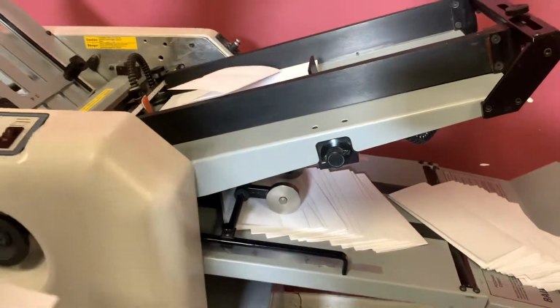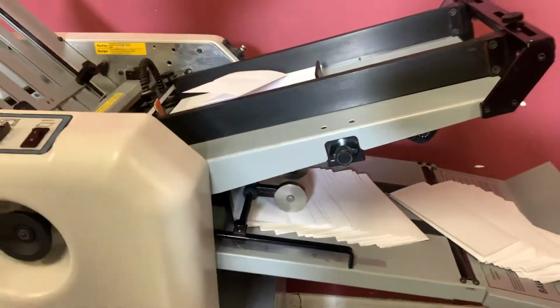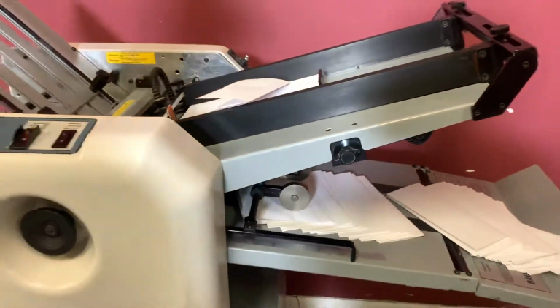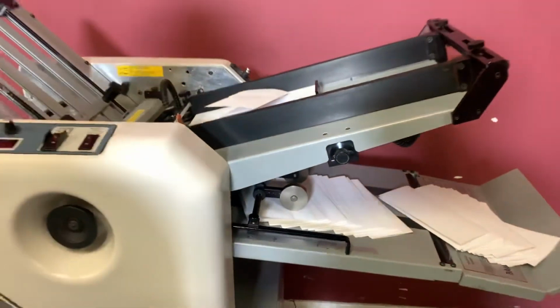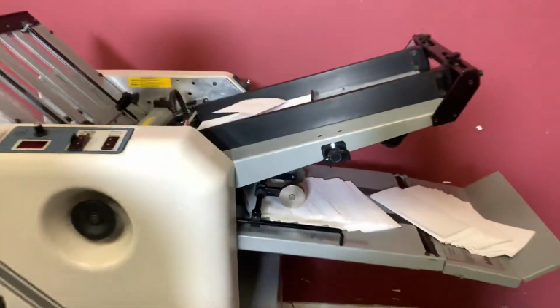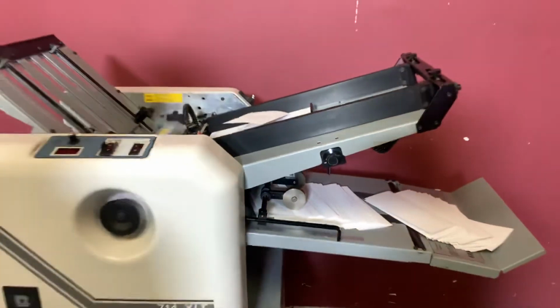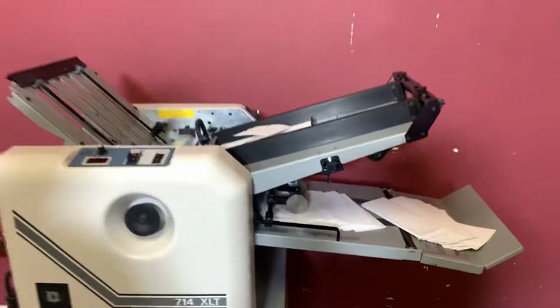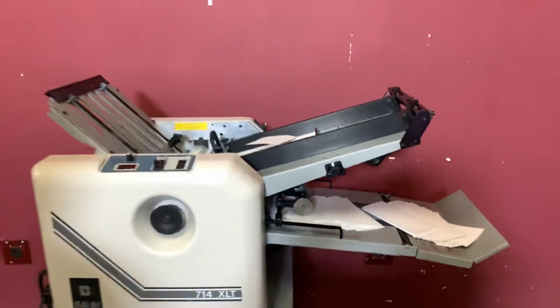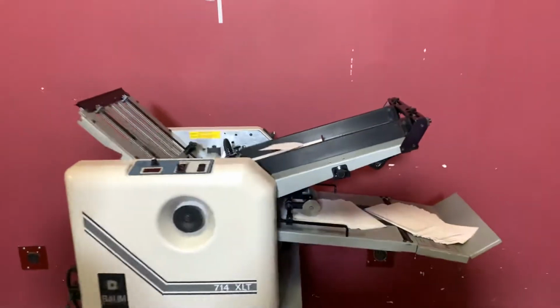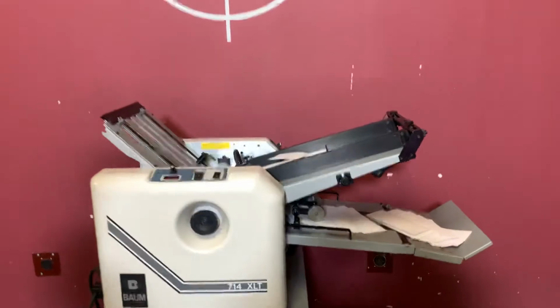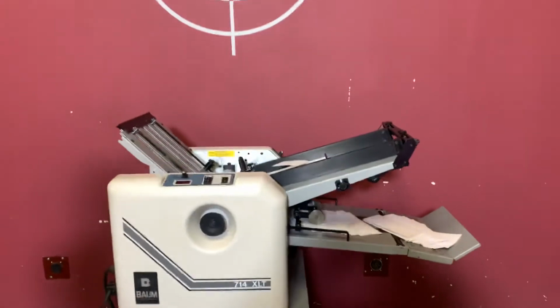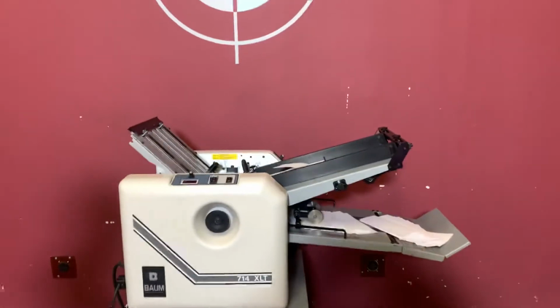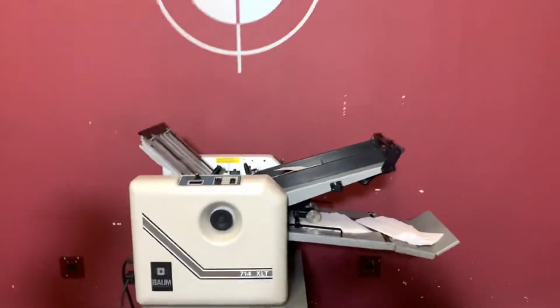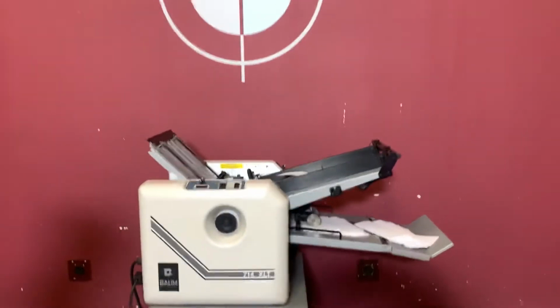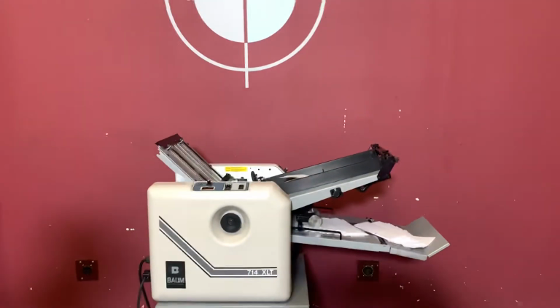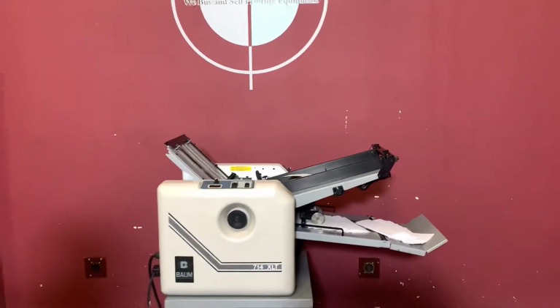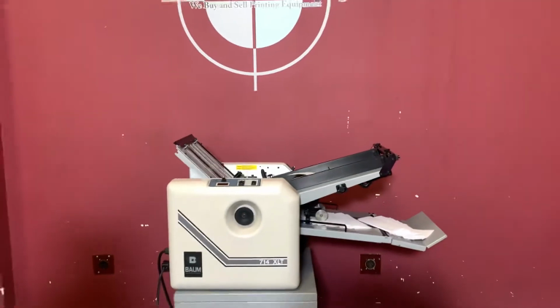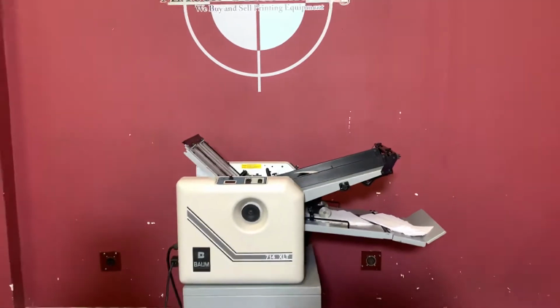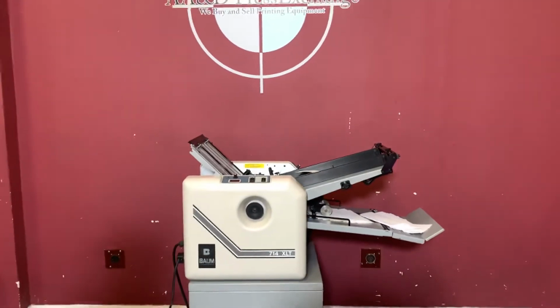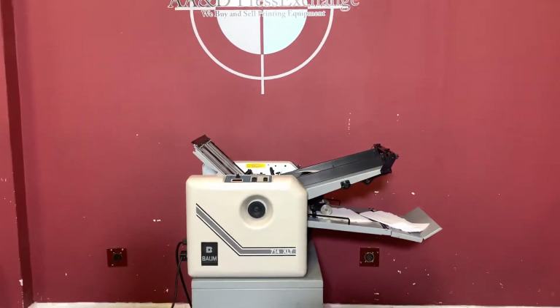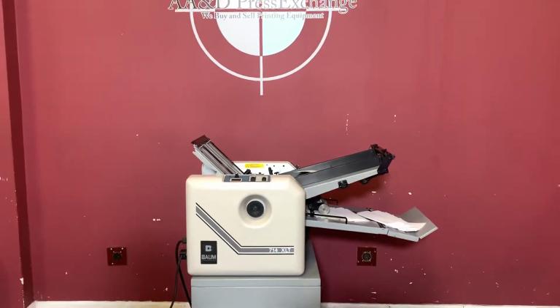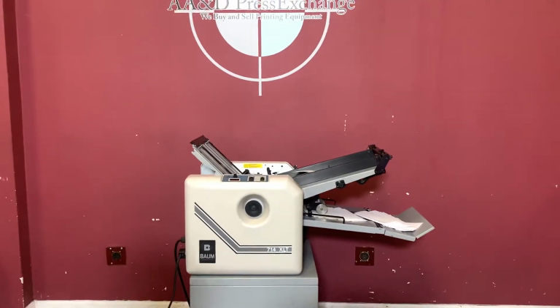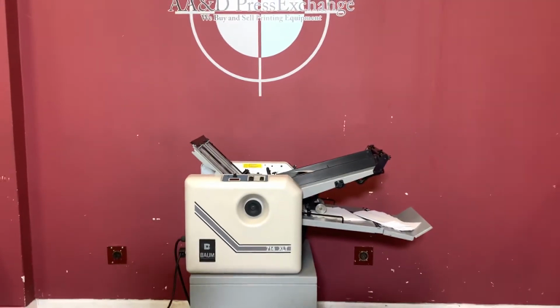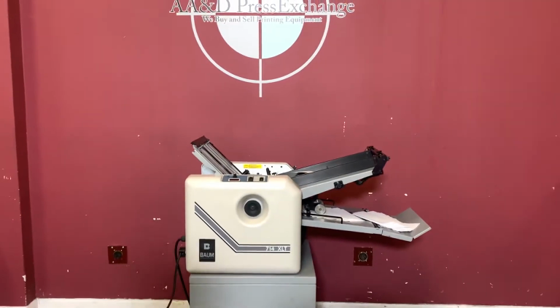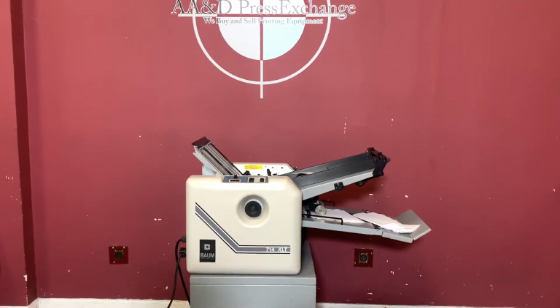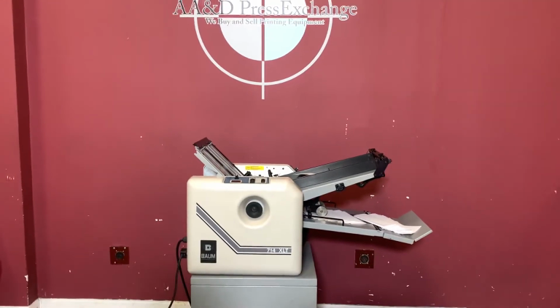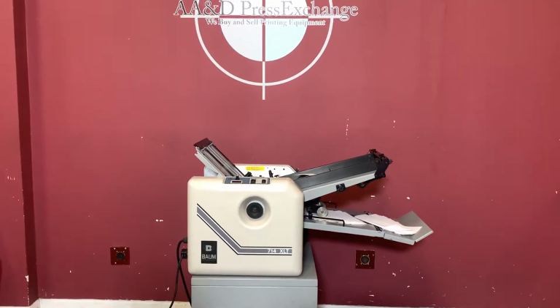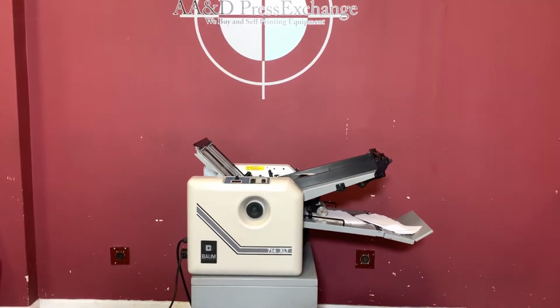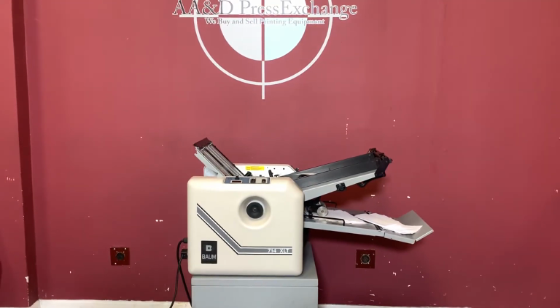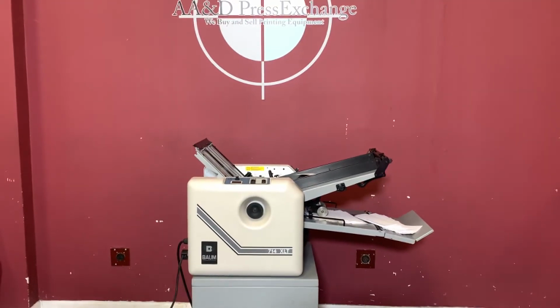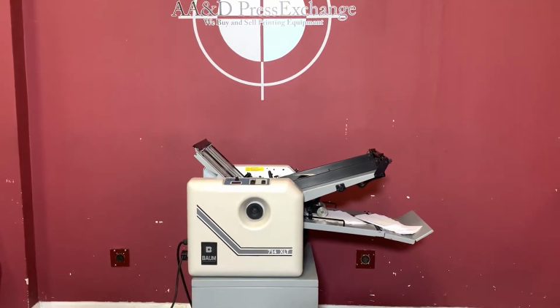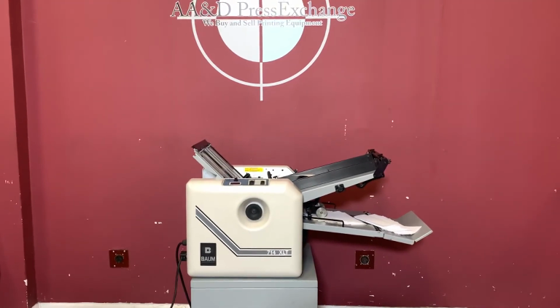So again, up for auction is a BOM 714XLT air vacuum fed folder.